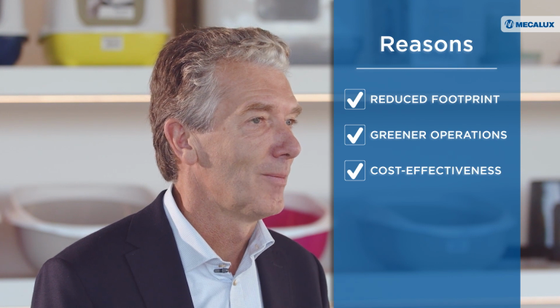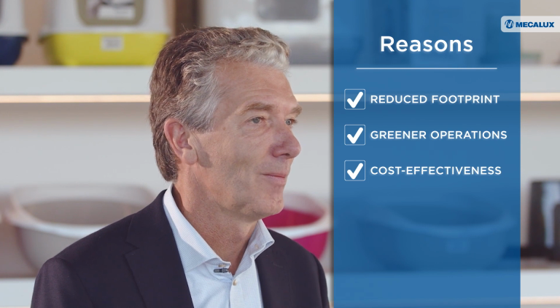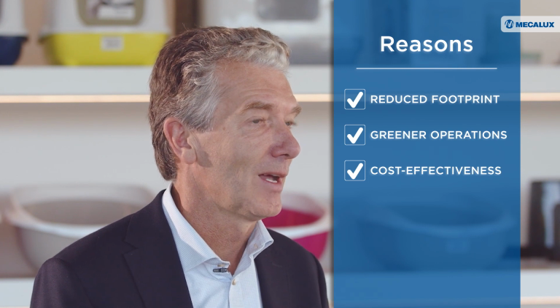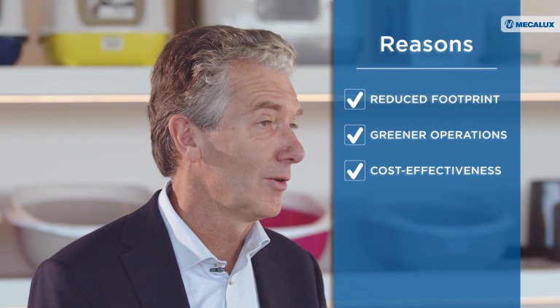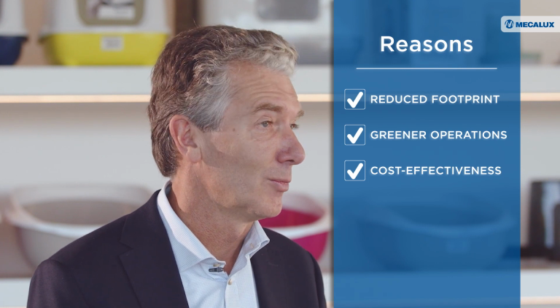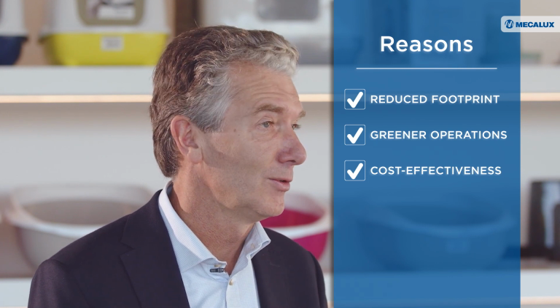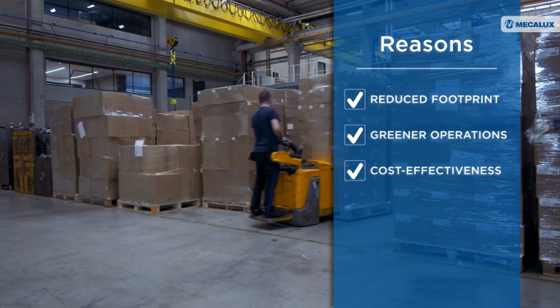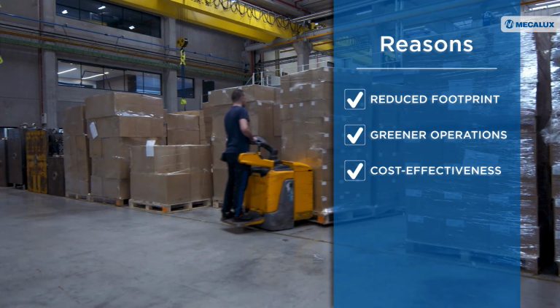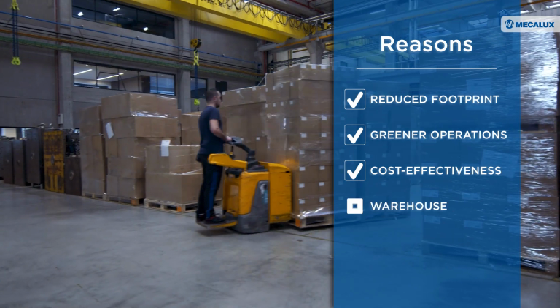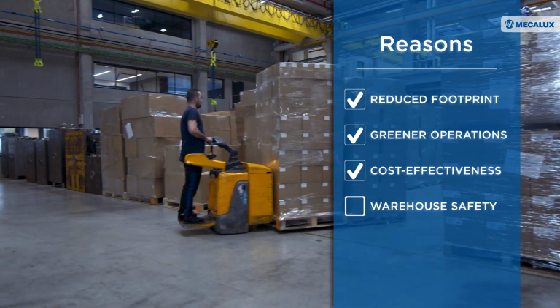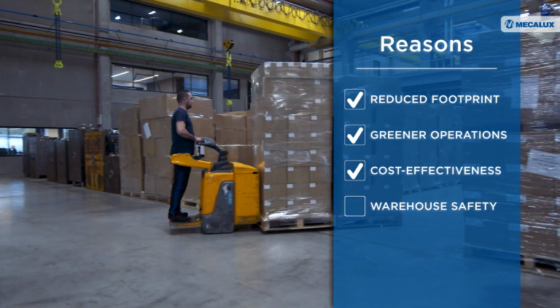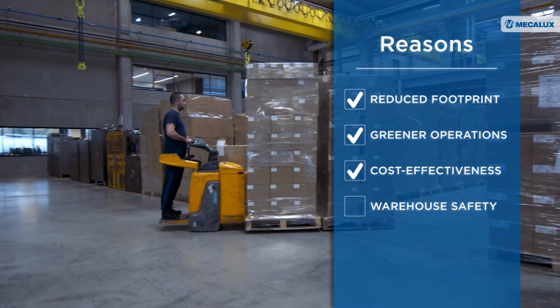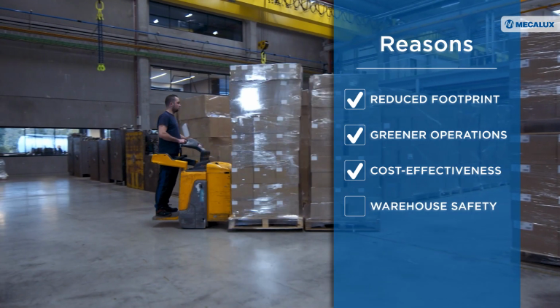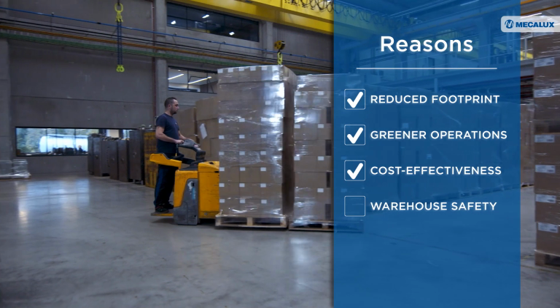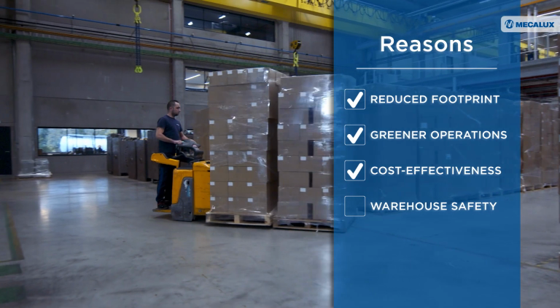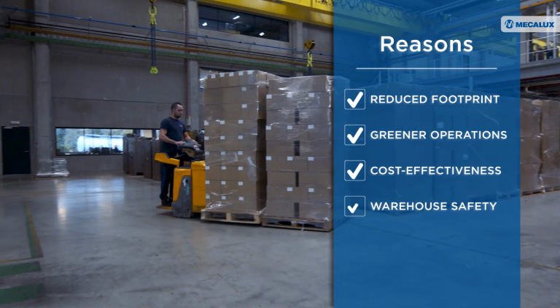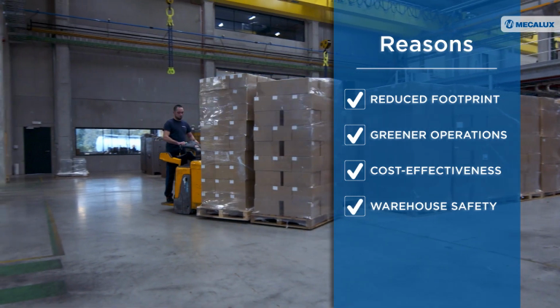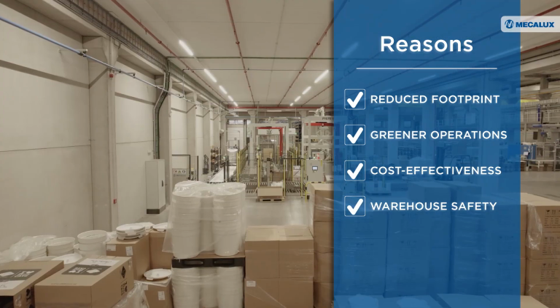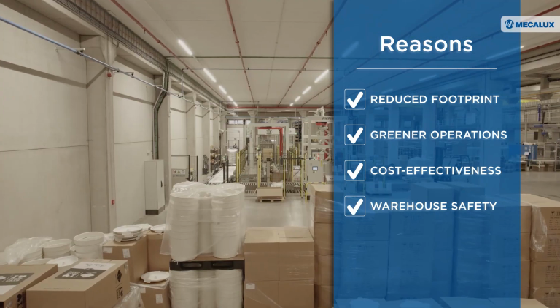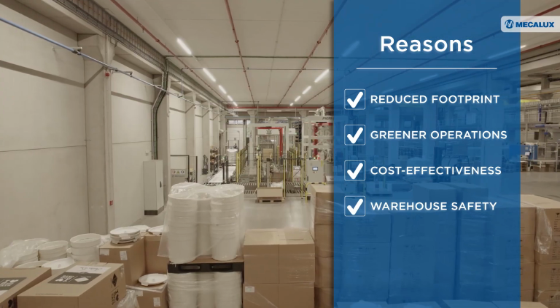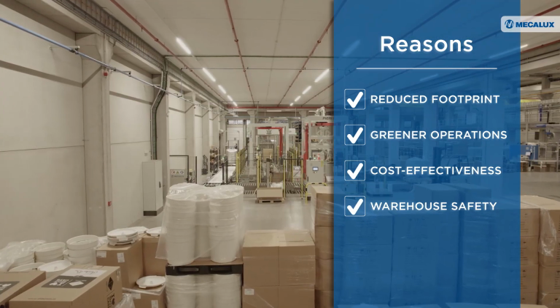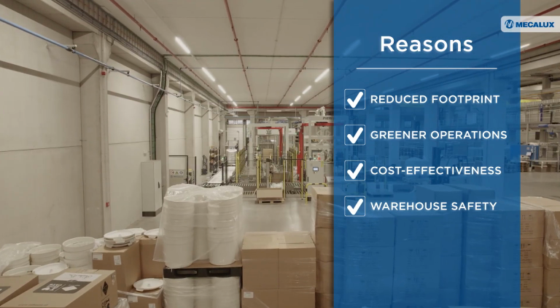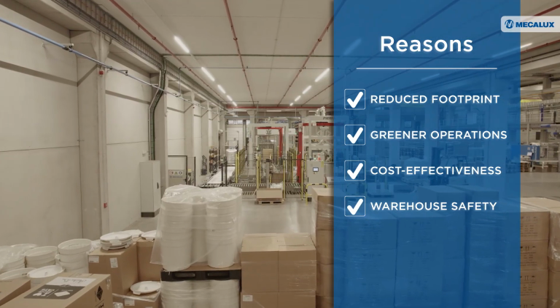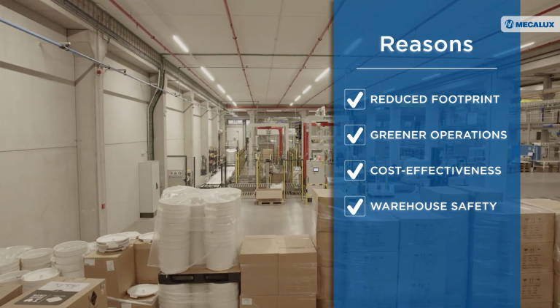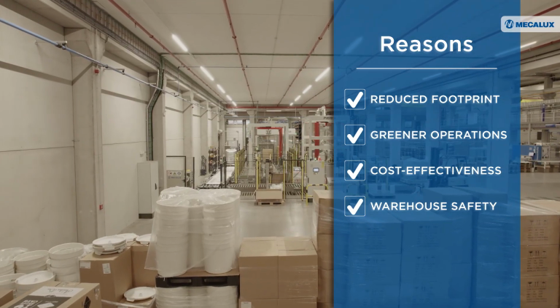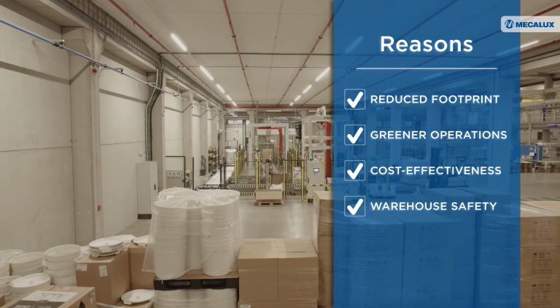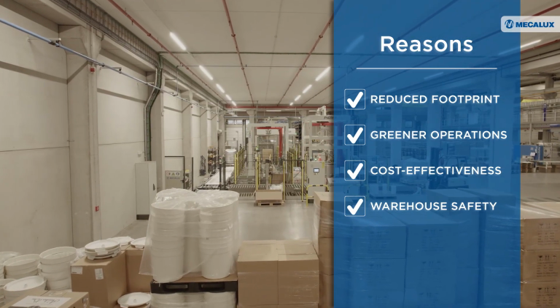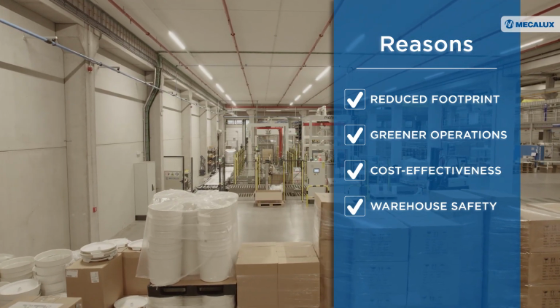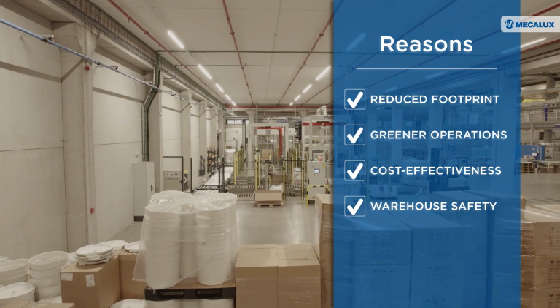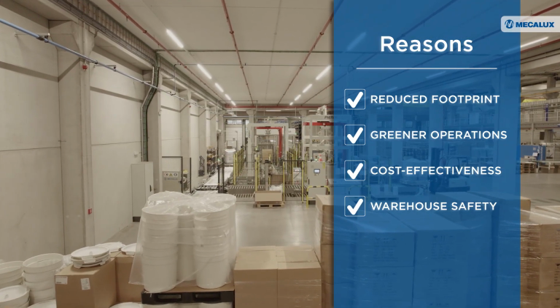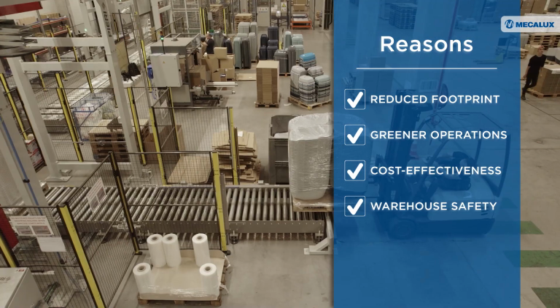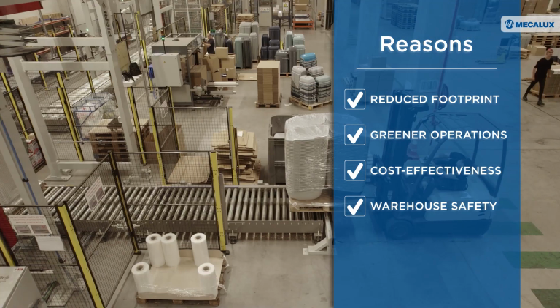Very important also is safety. In a normal warehouse, you see a lot of forklift trucks driving back and forward.